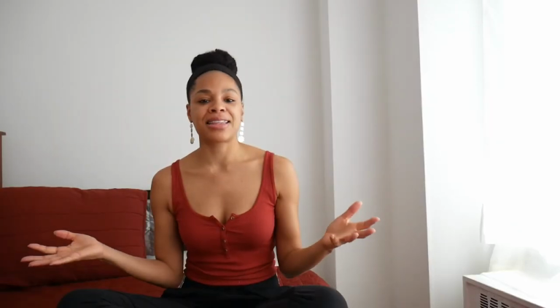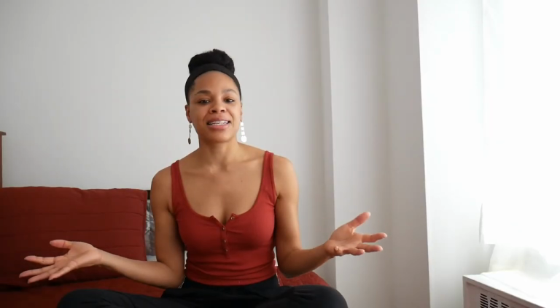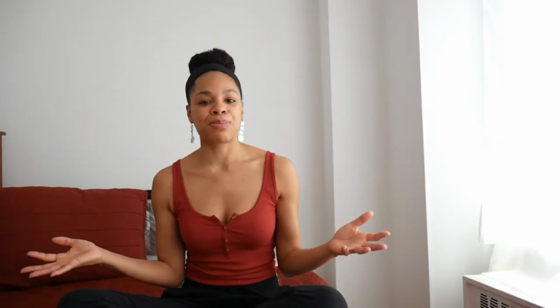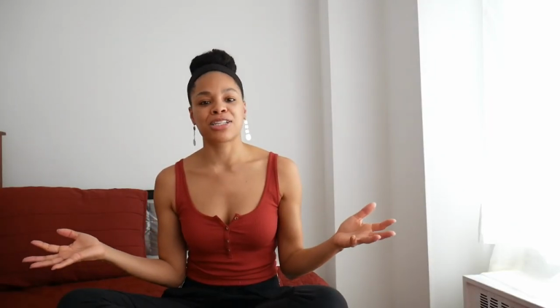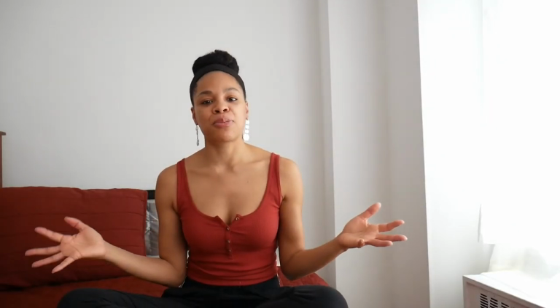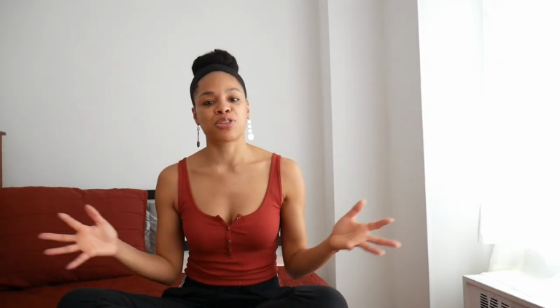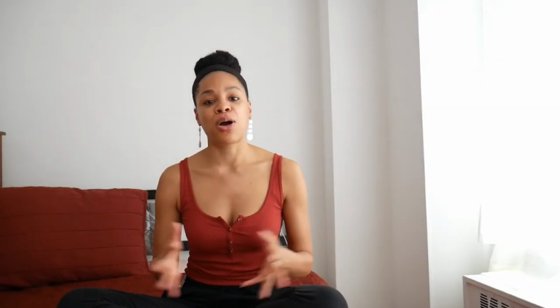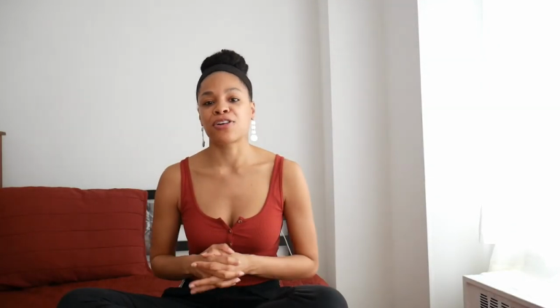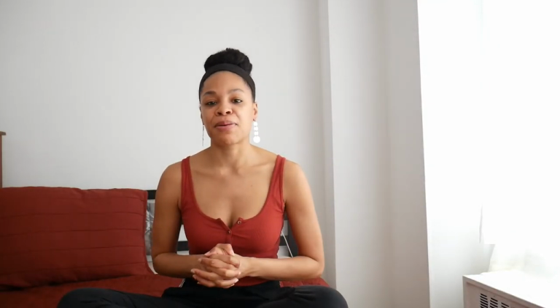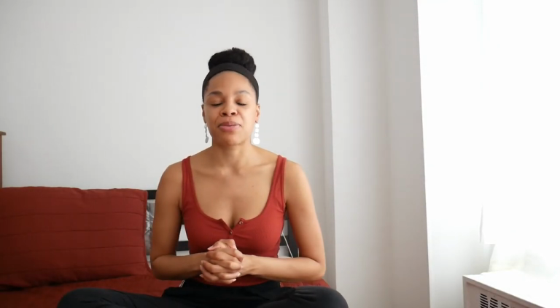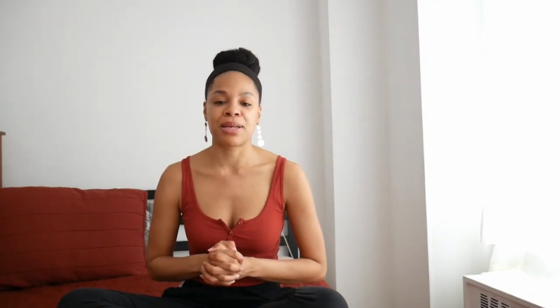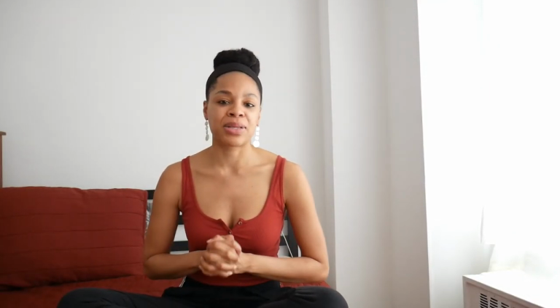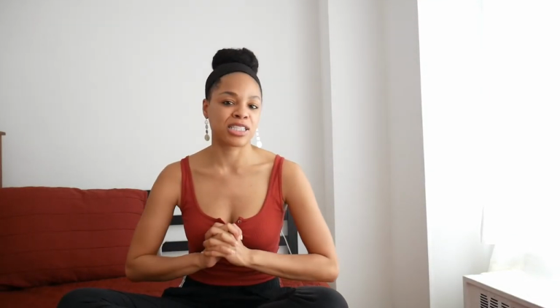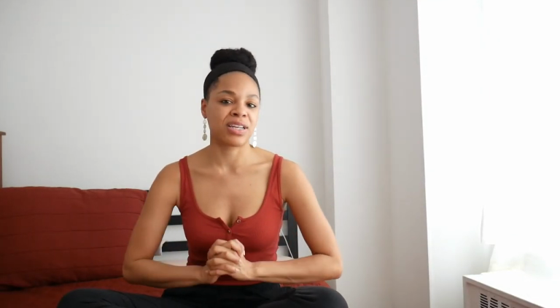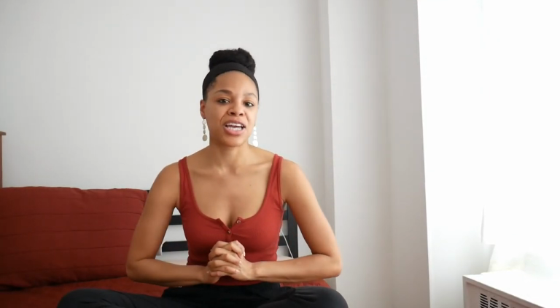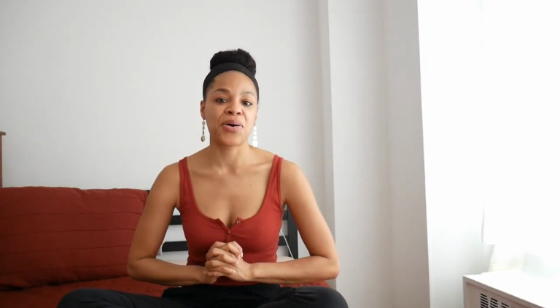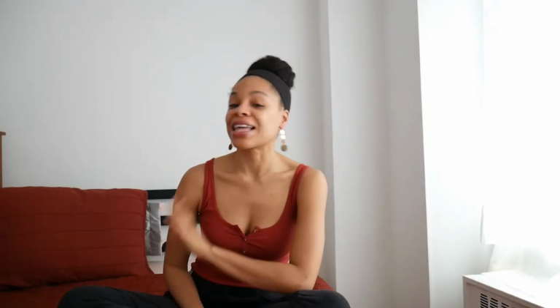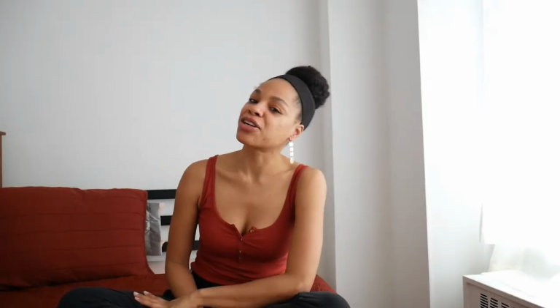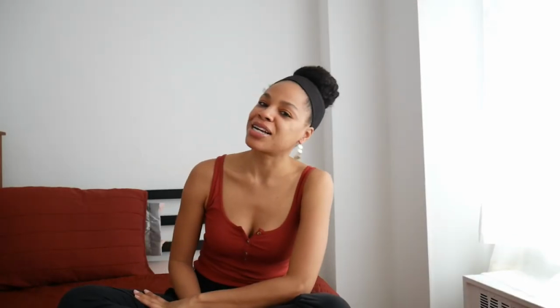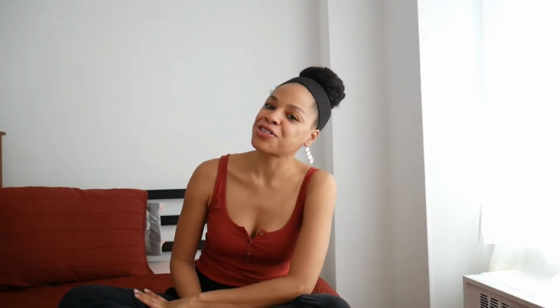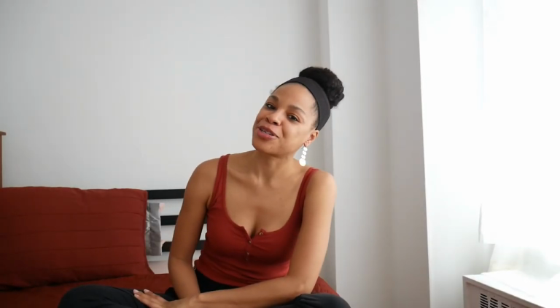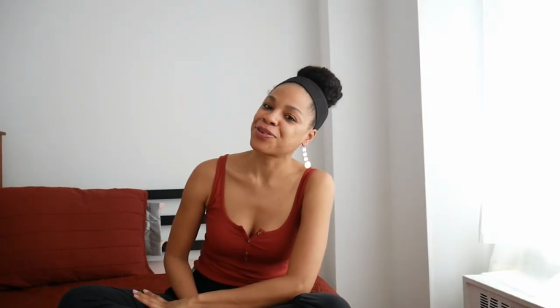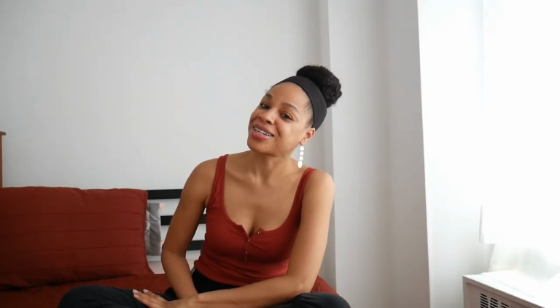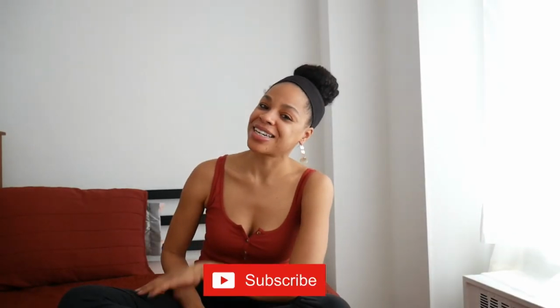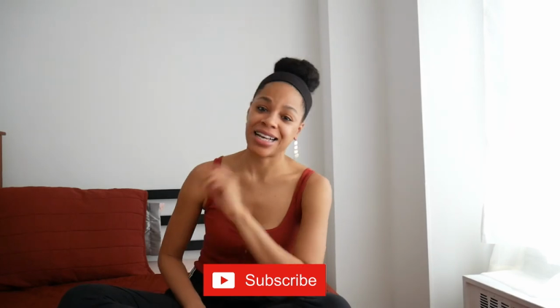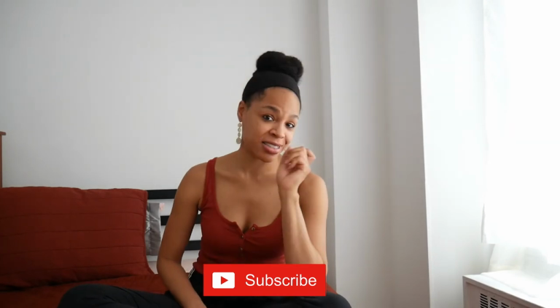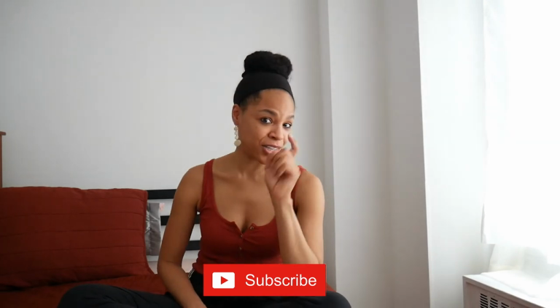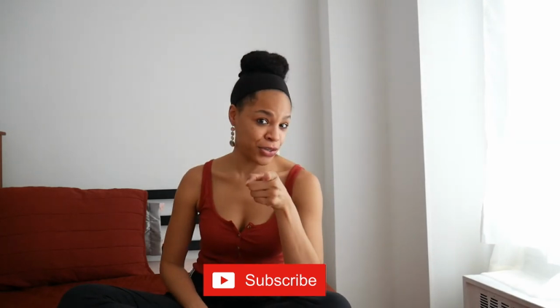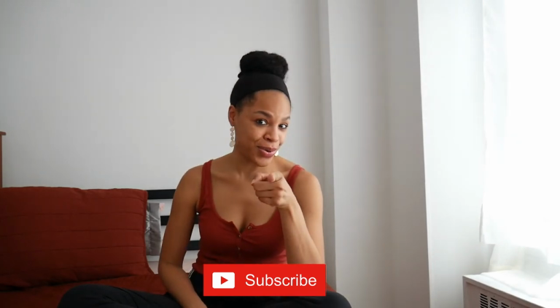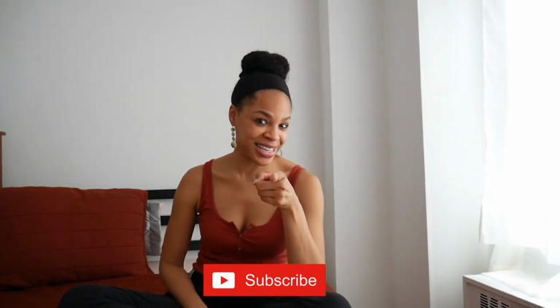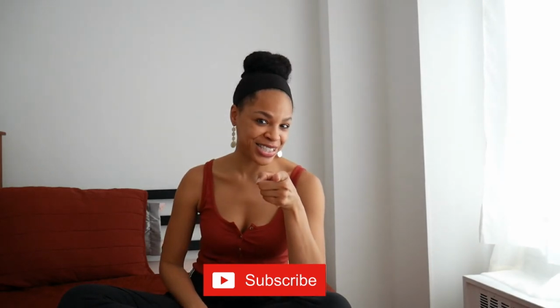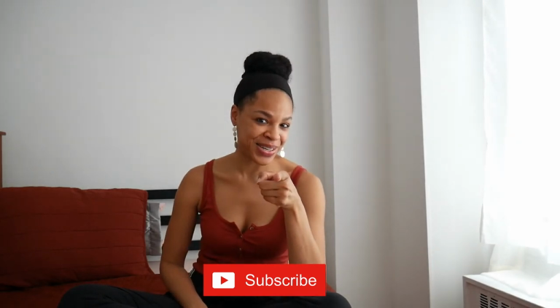I thank Nest Bedding so much for partnering with me on this video, and I thank you guys so much for watching. I'll see you in the next one.